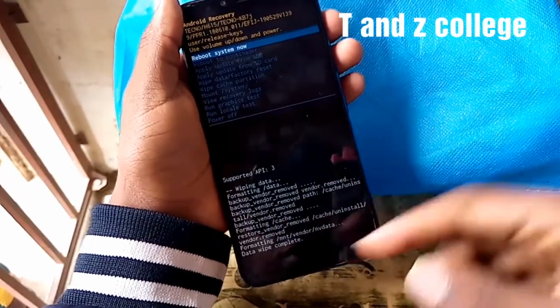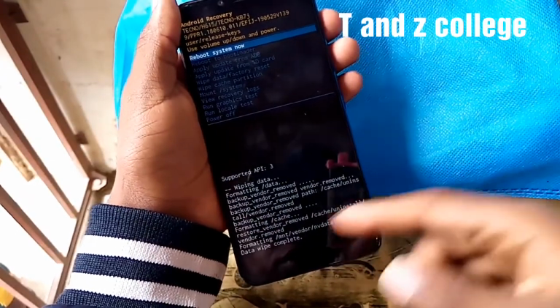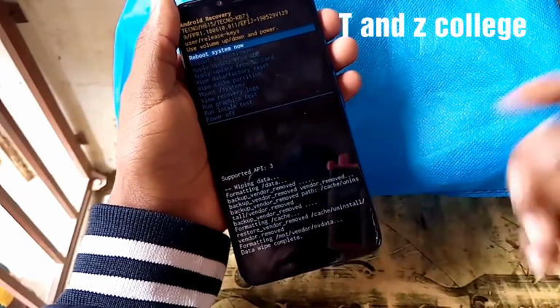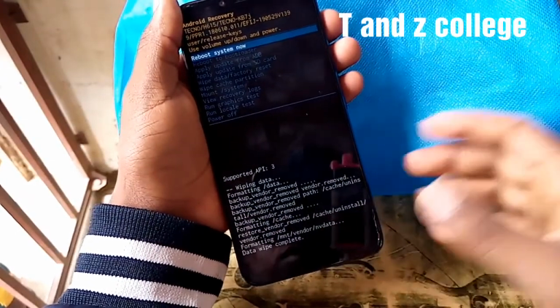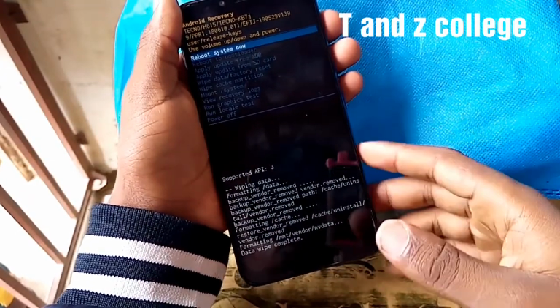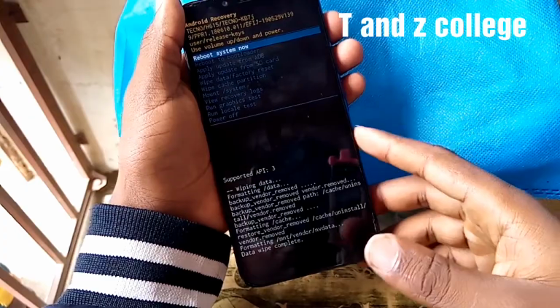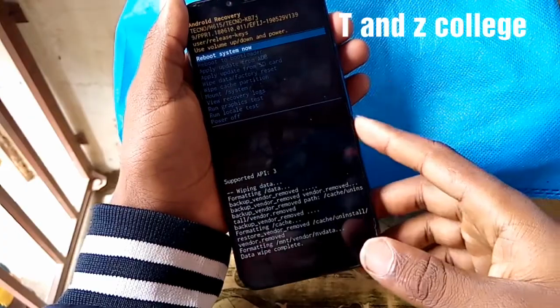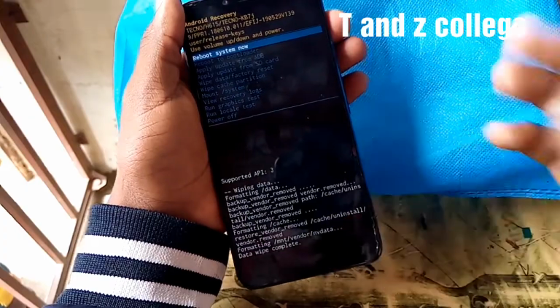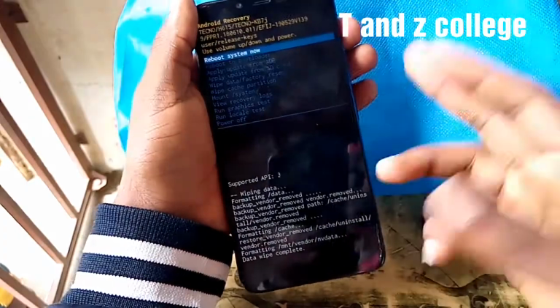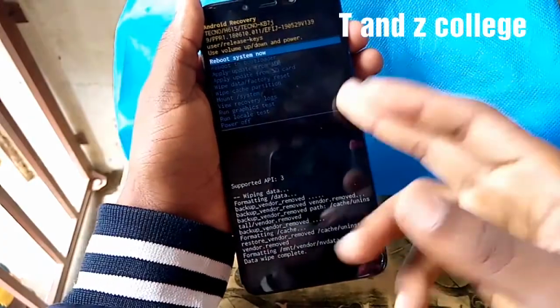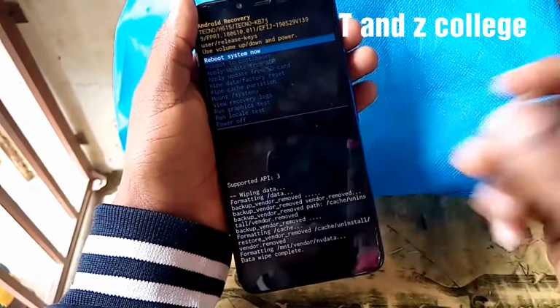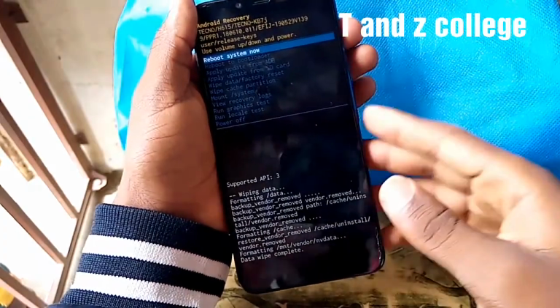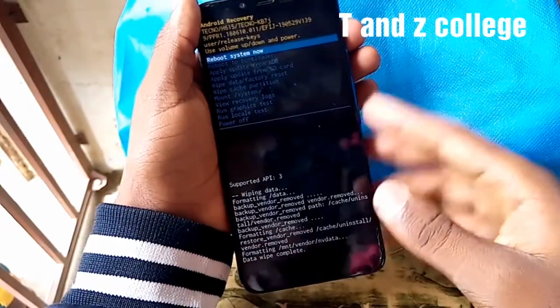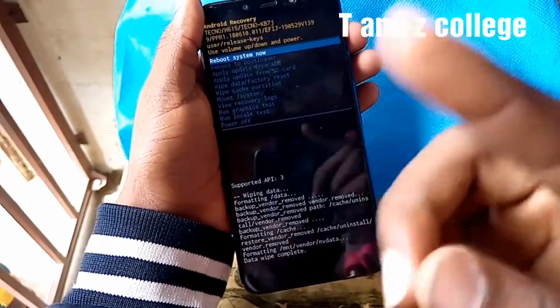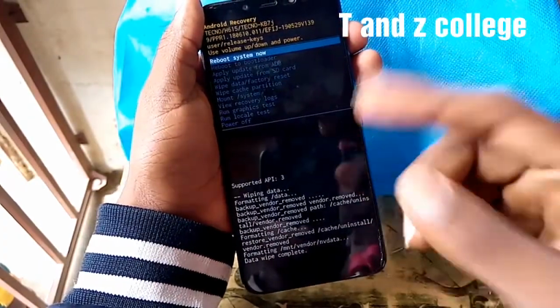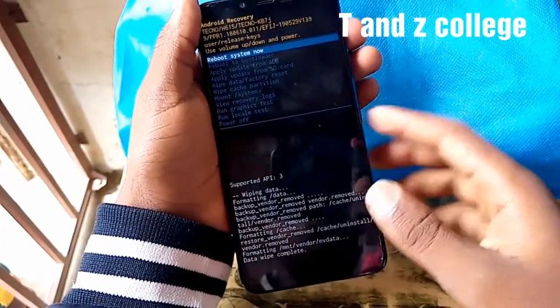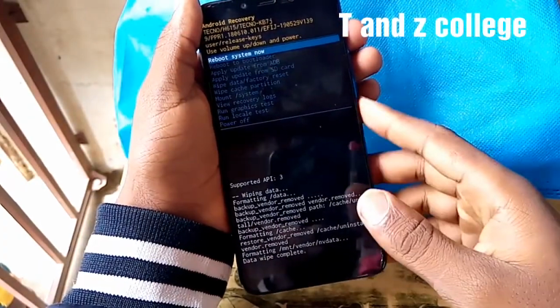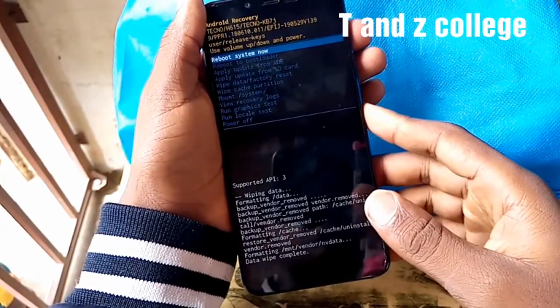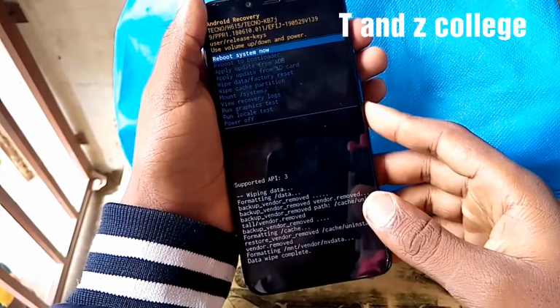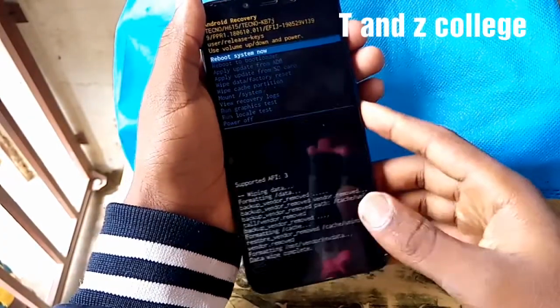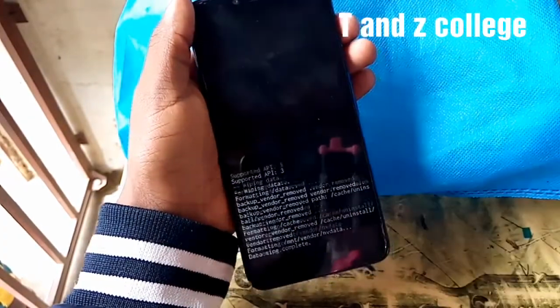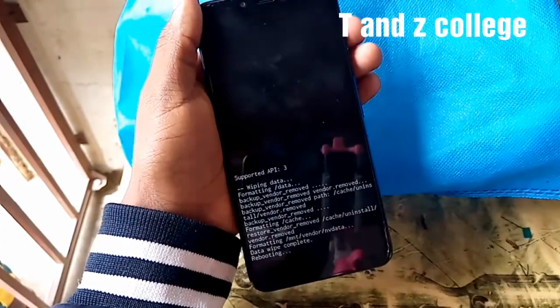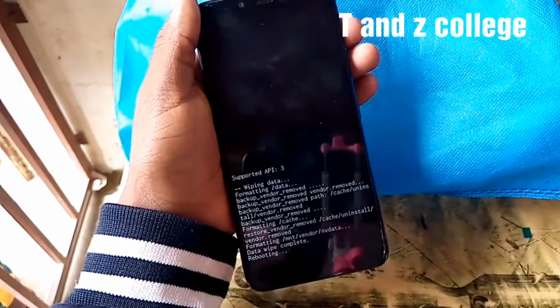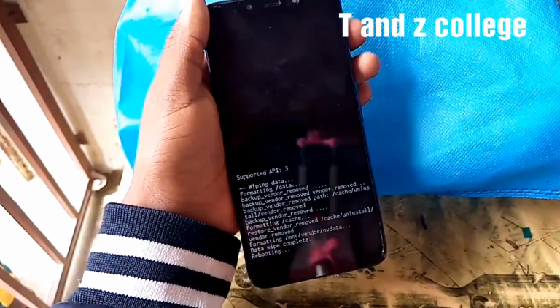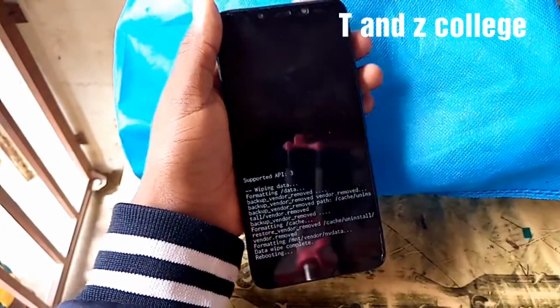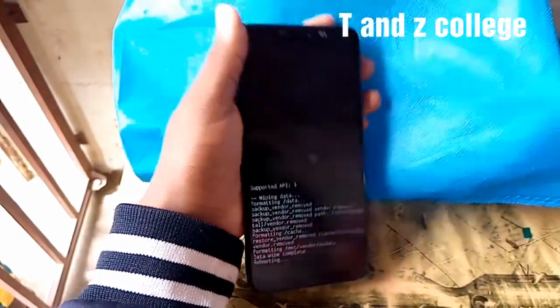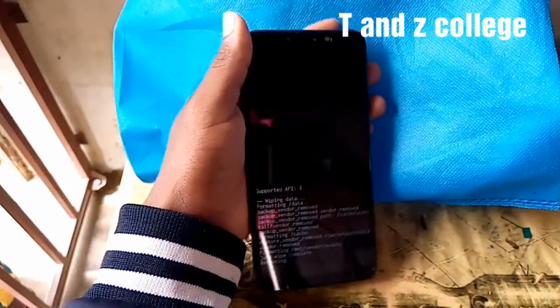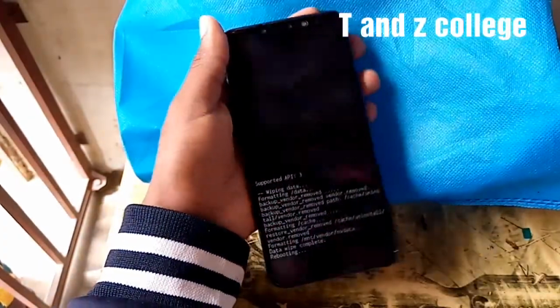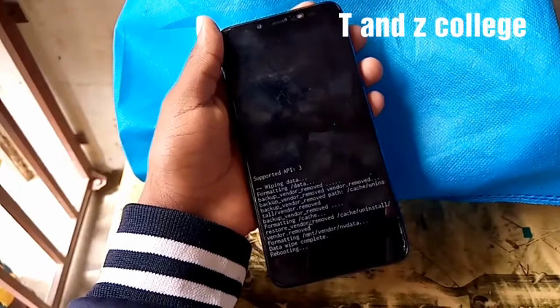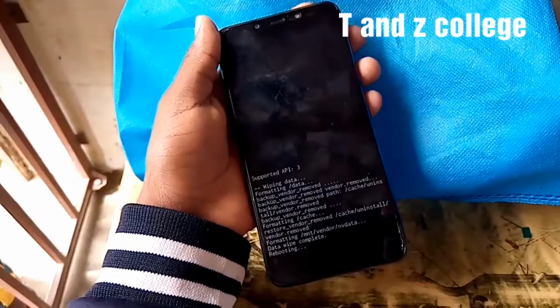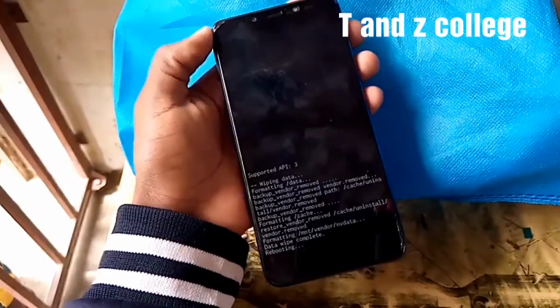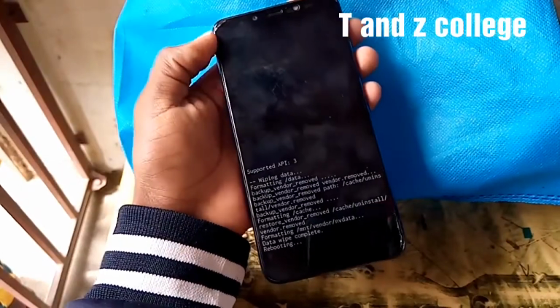Formatting wipe data. We're going to boot the system now. OK.